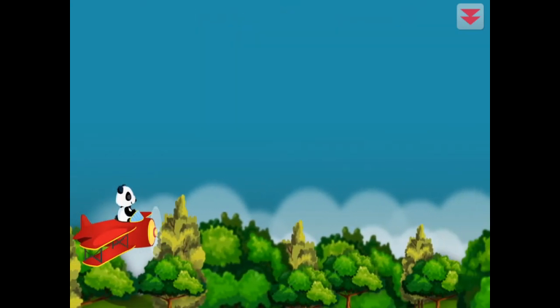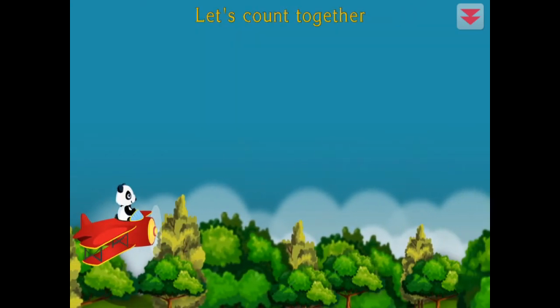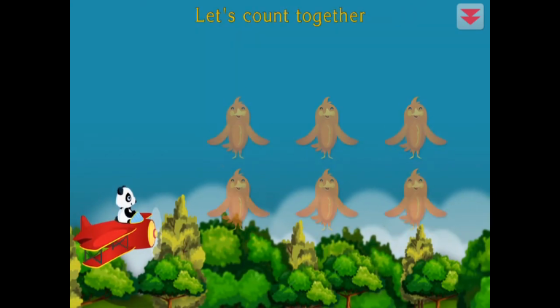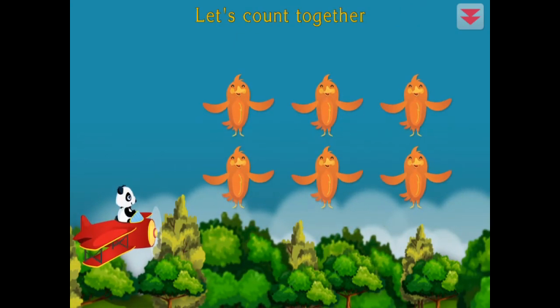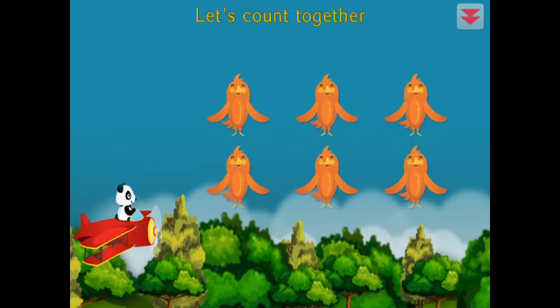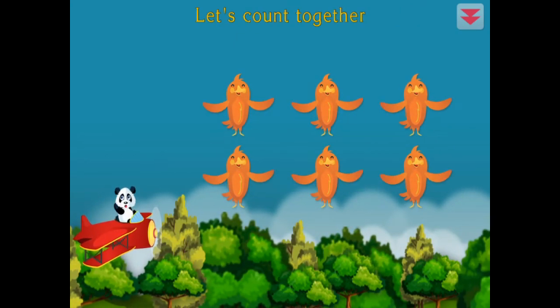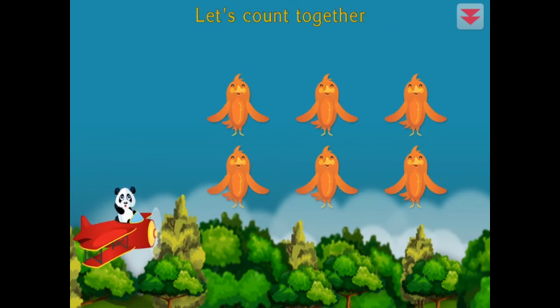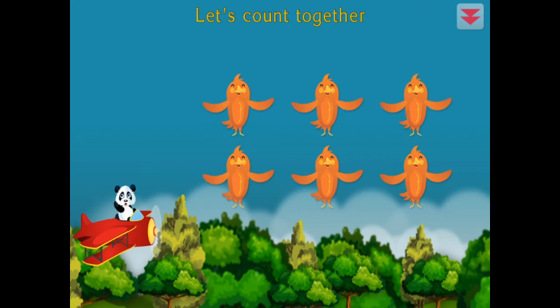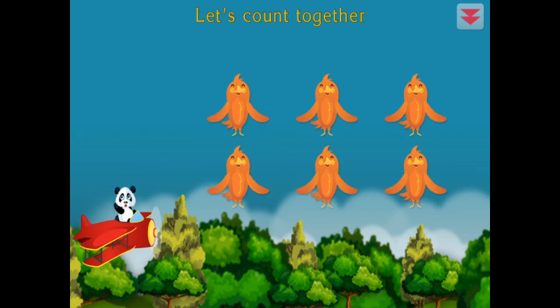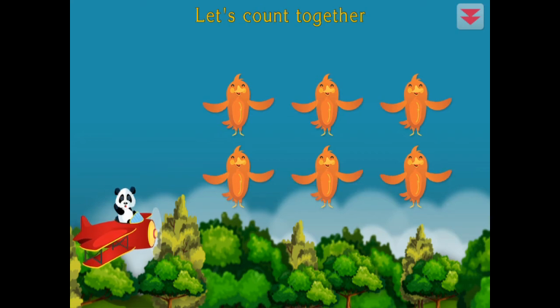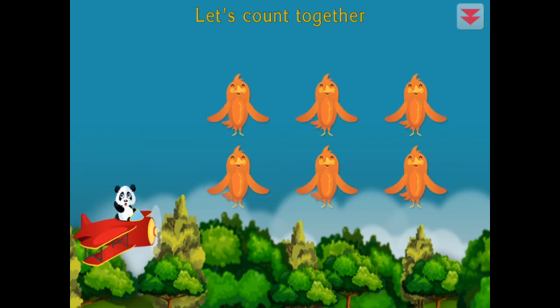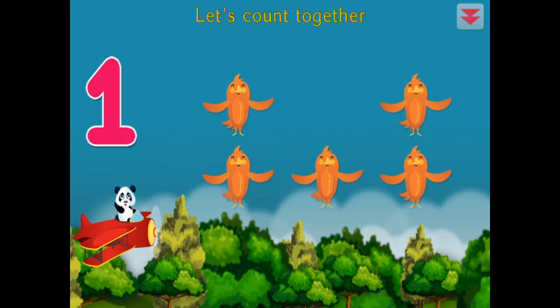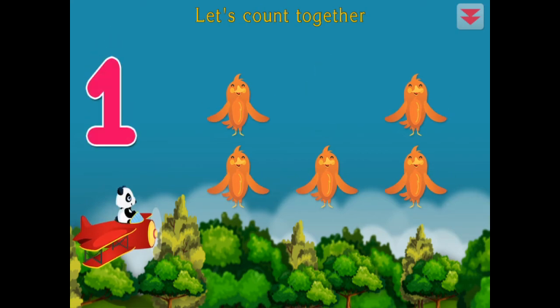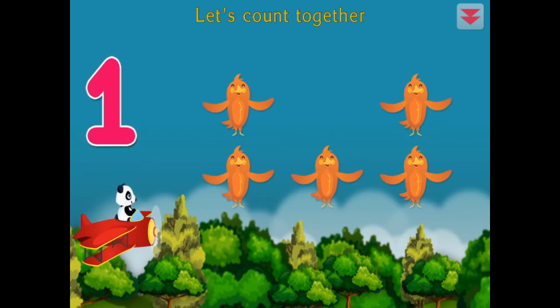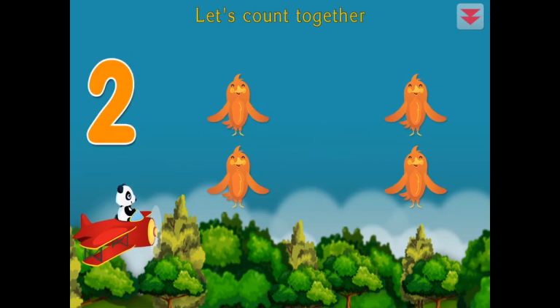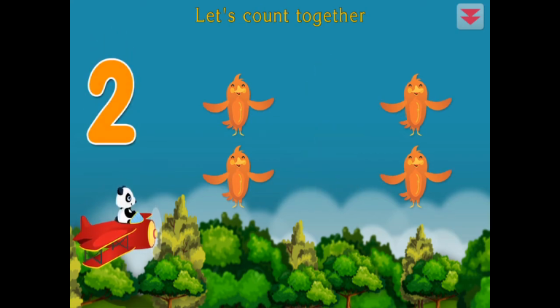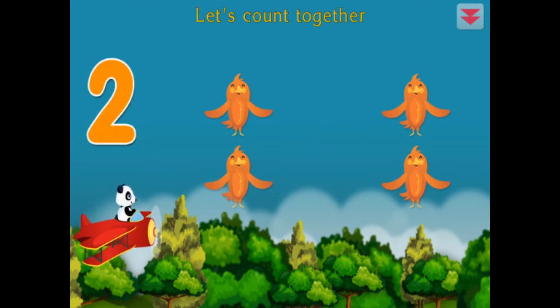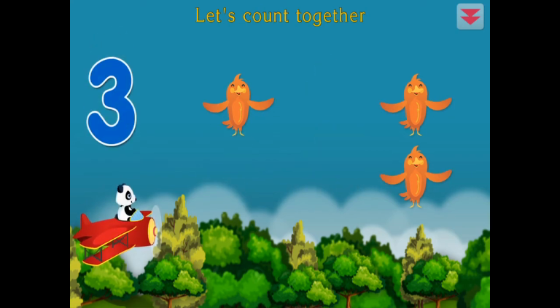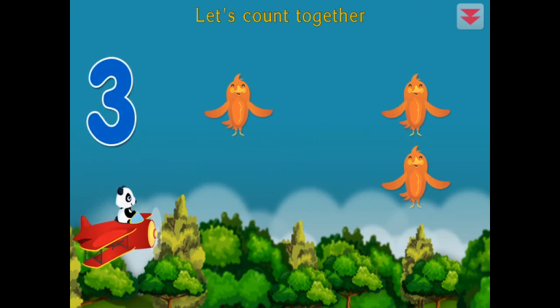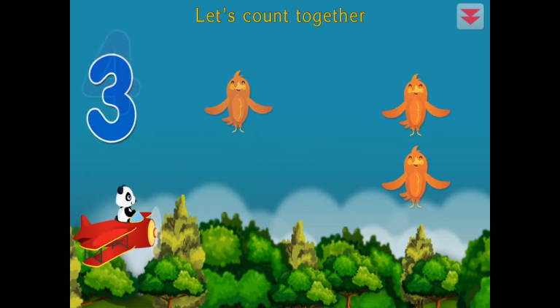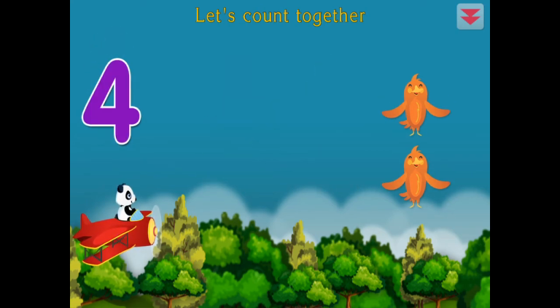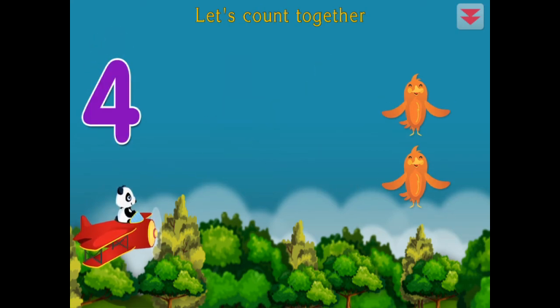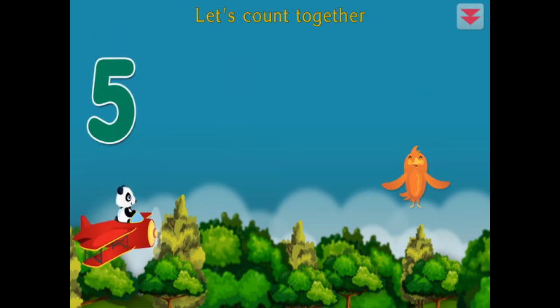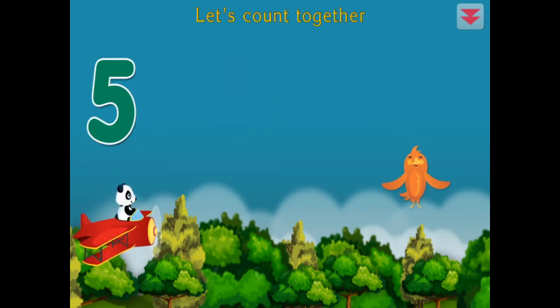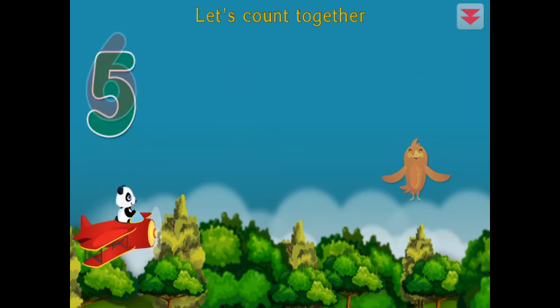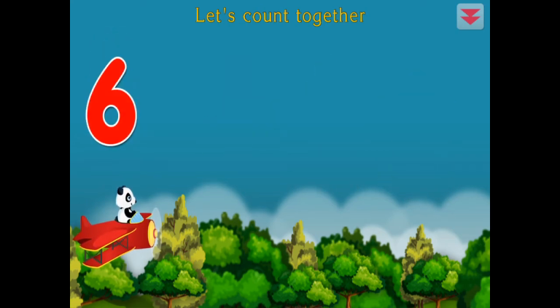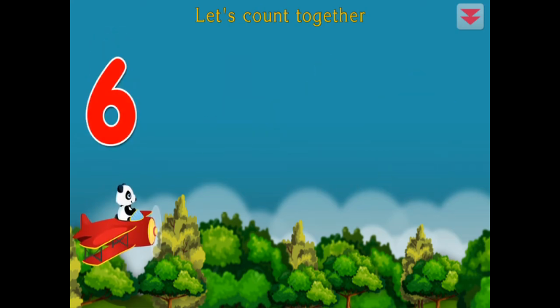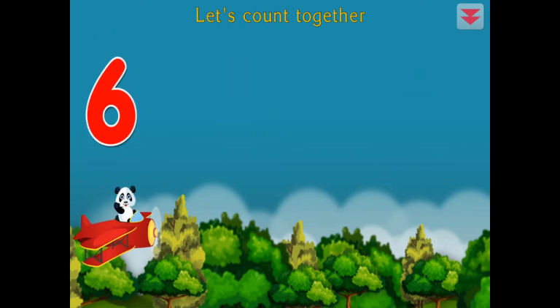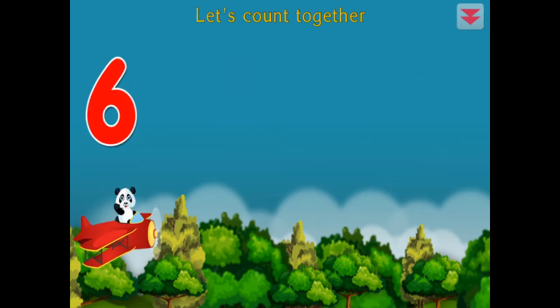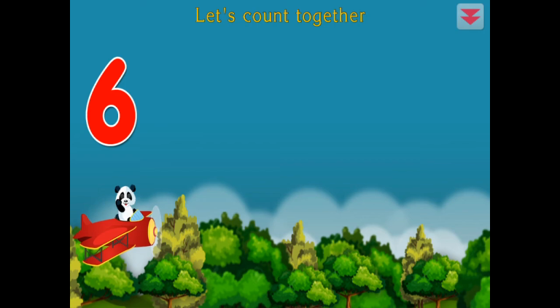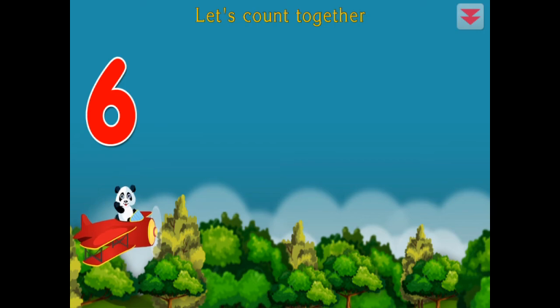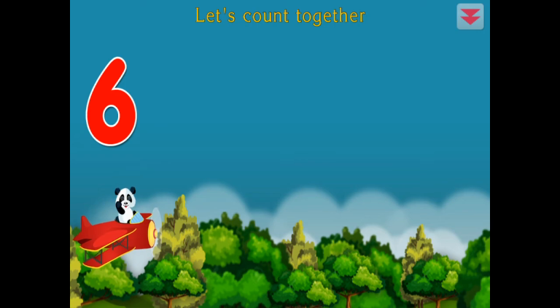Let's count together. One, two, three, four, five, six. All right!